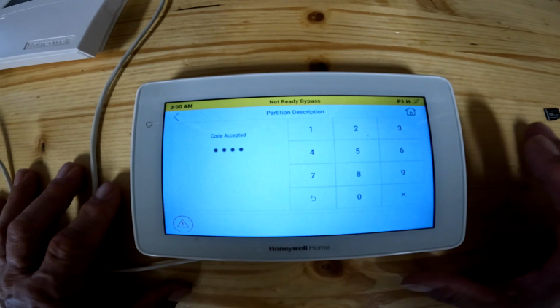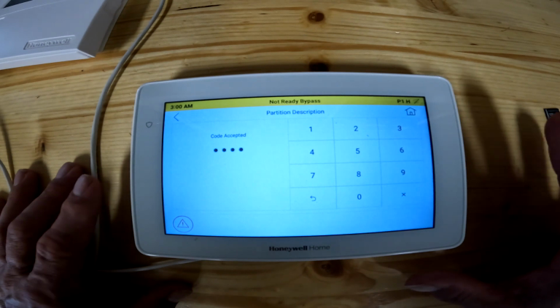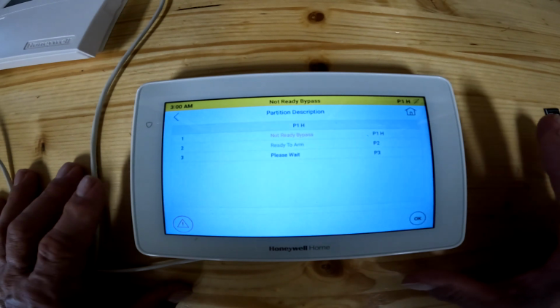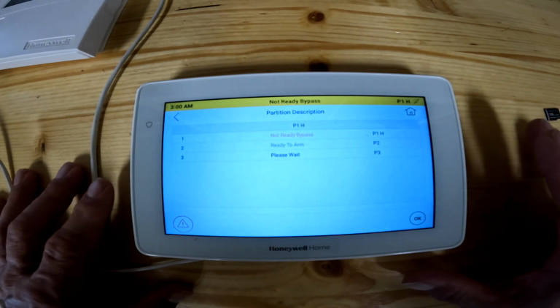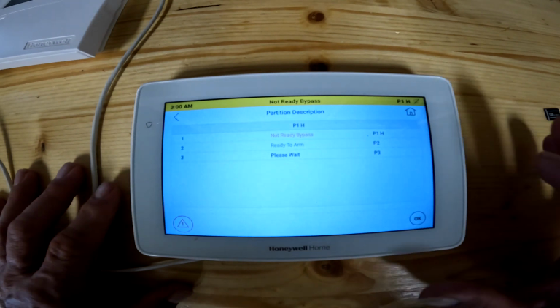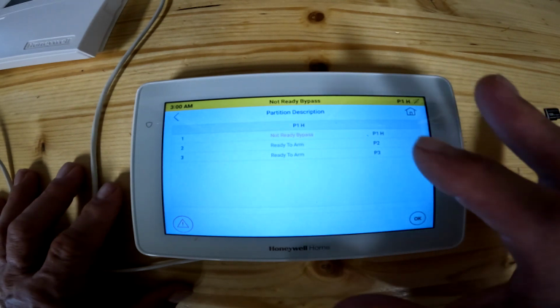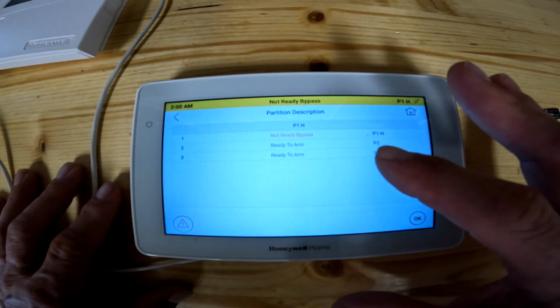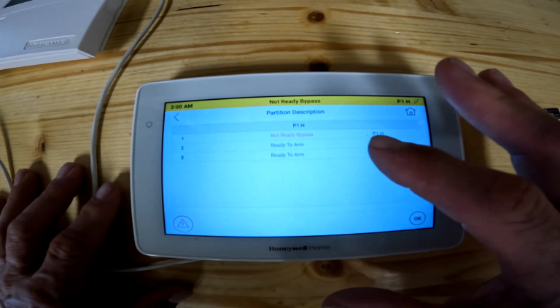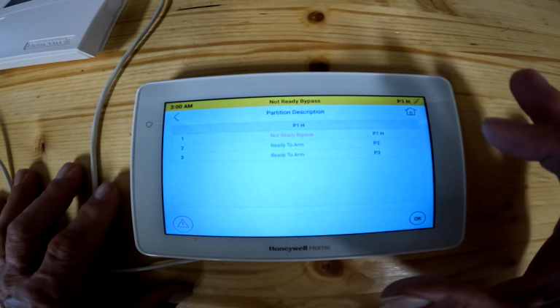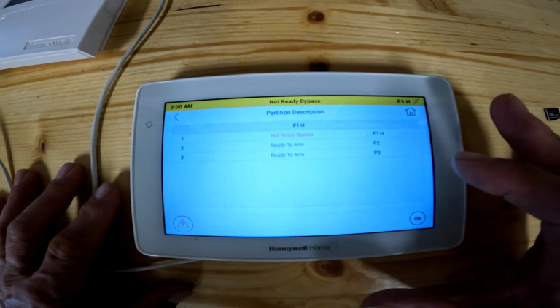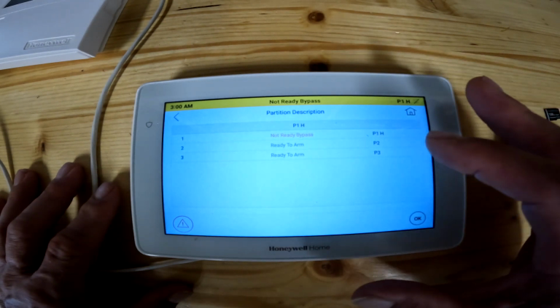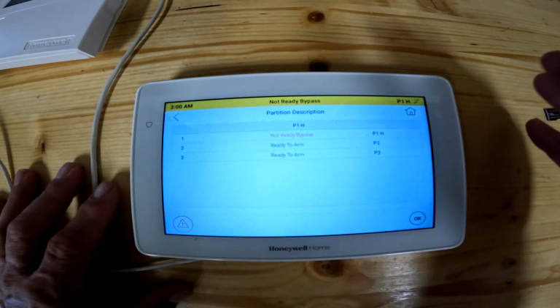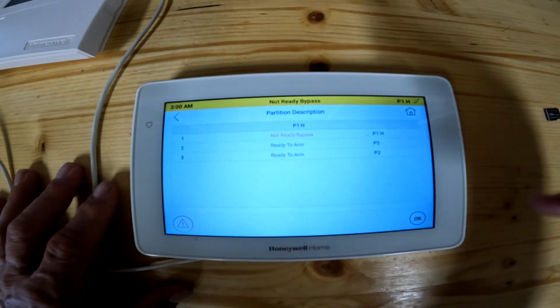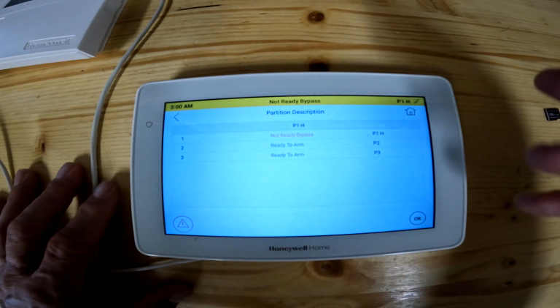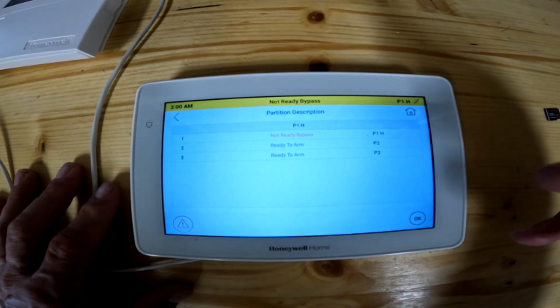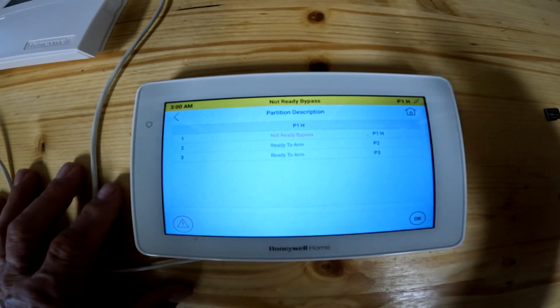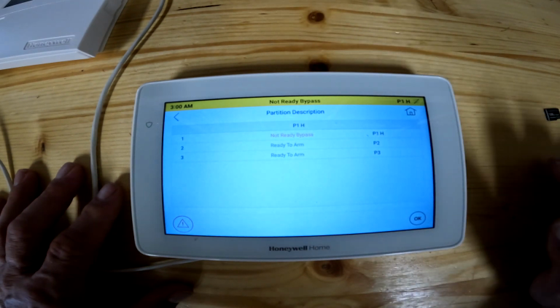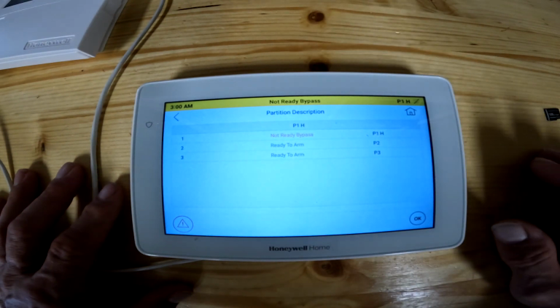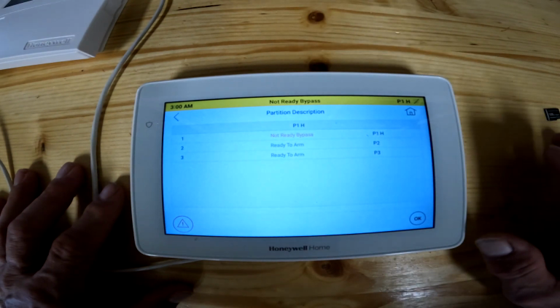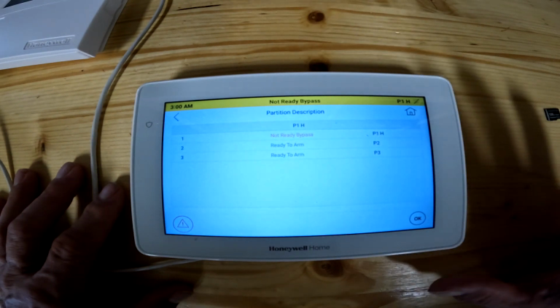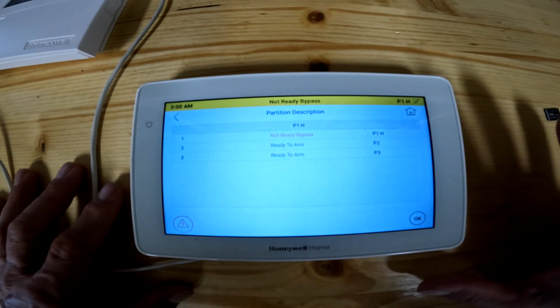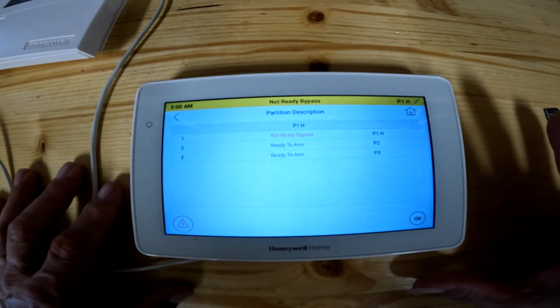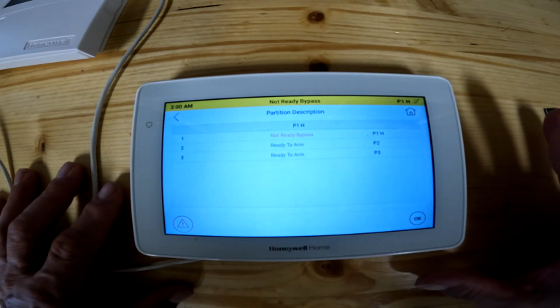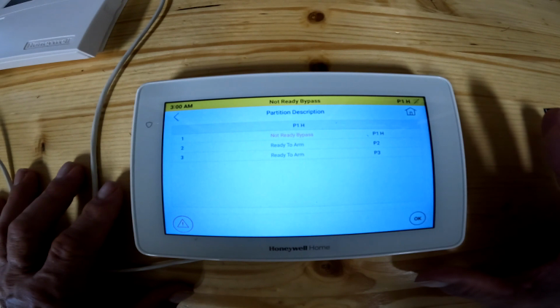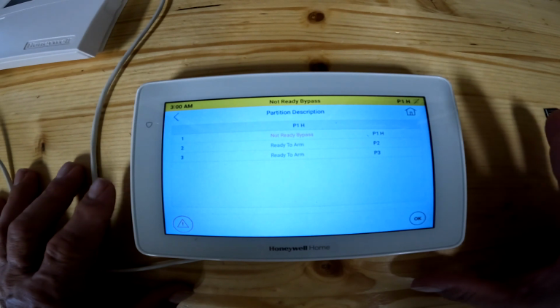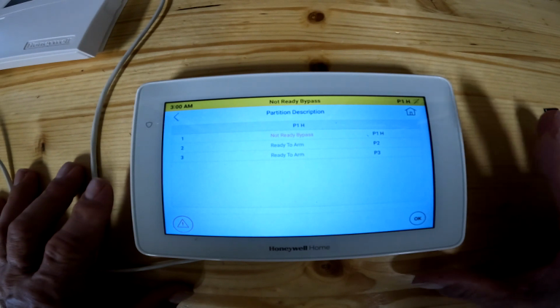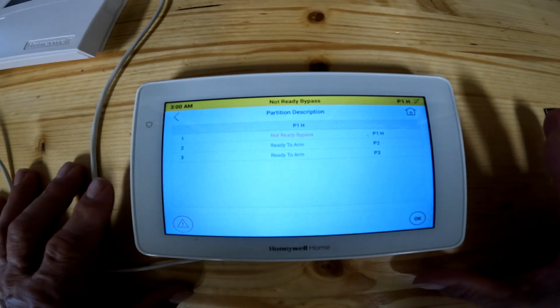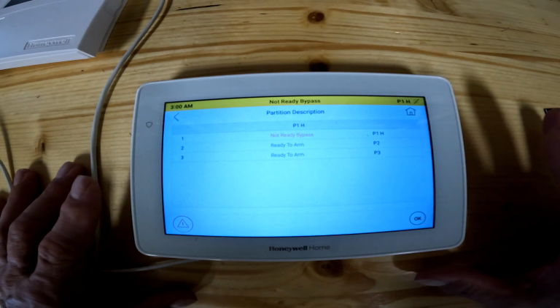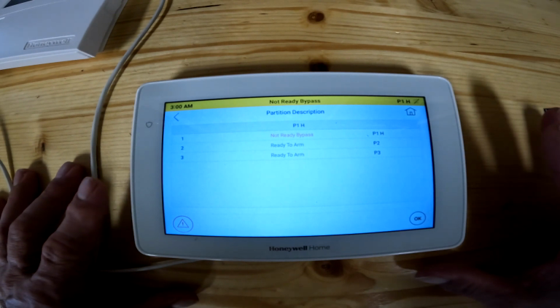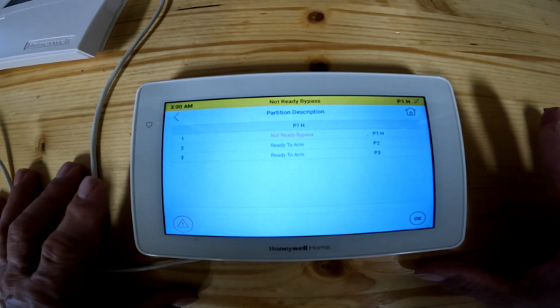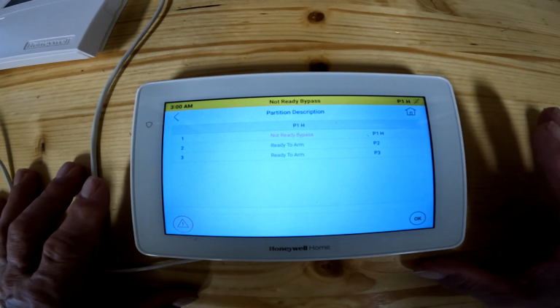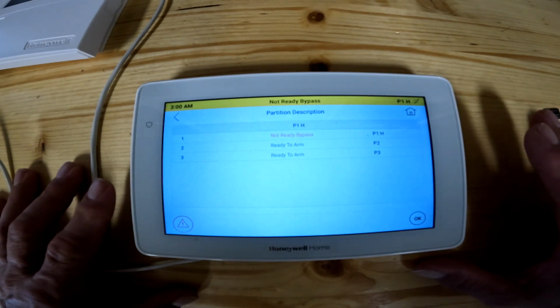What this does is it takes you into your partitions and lets you know if each partition is ready or not. This particular panel will do three partitions.